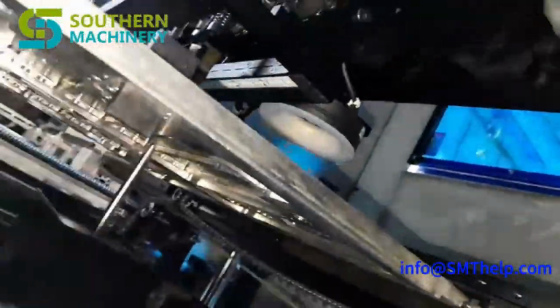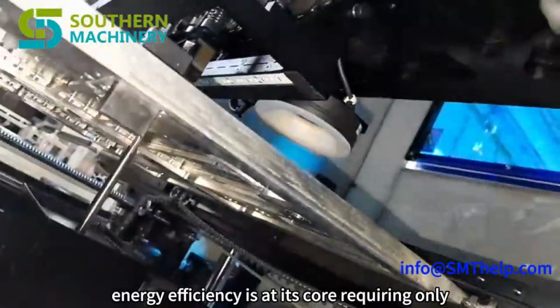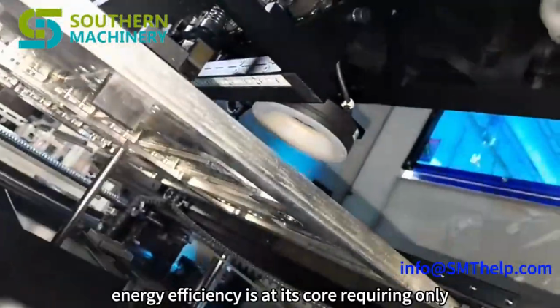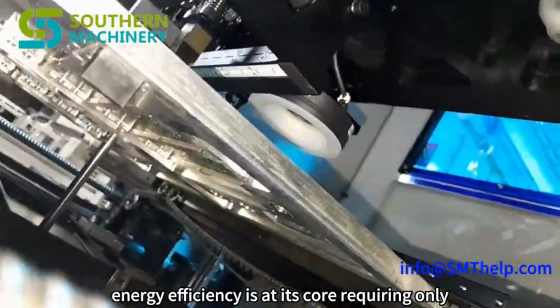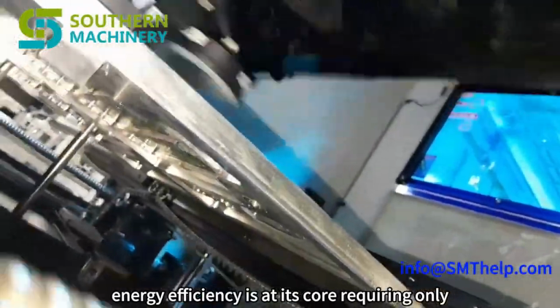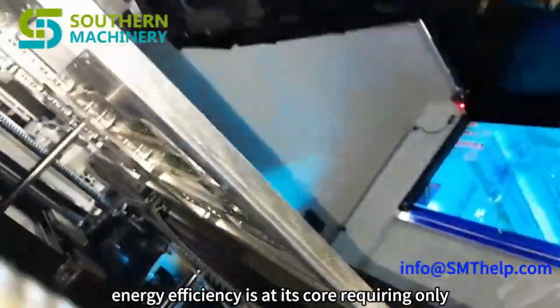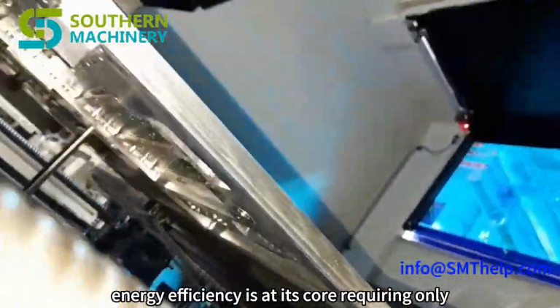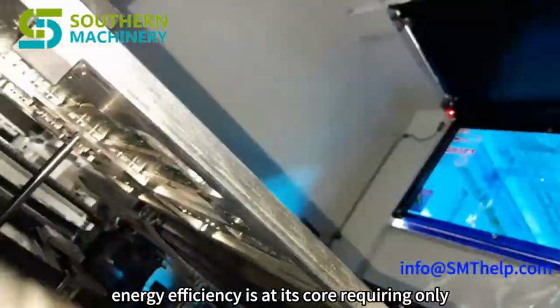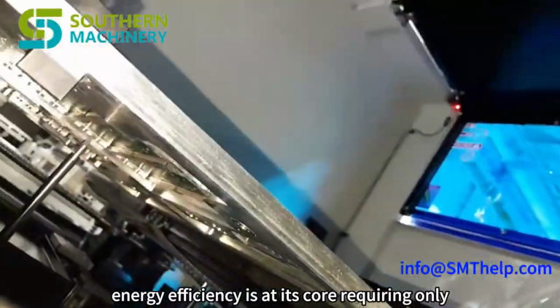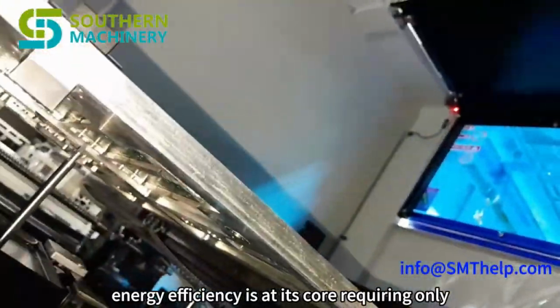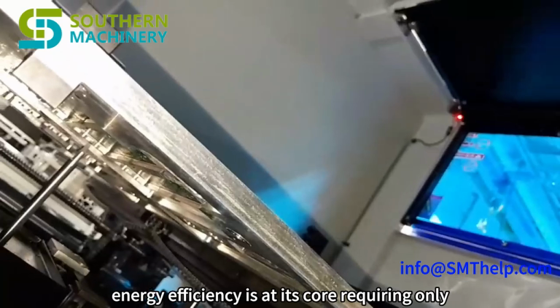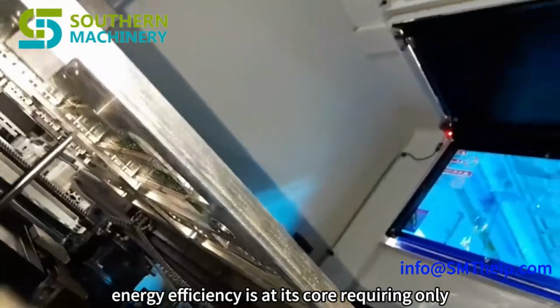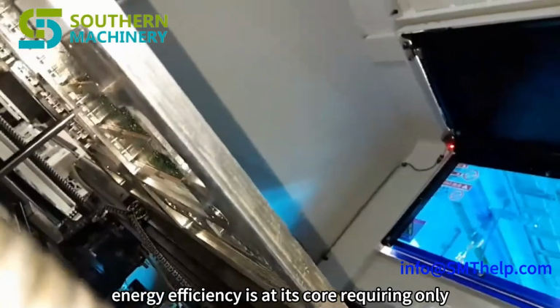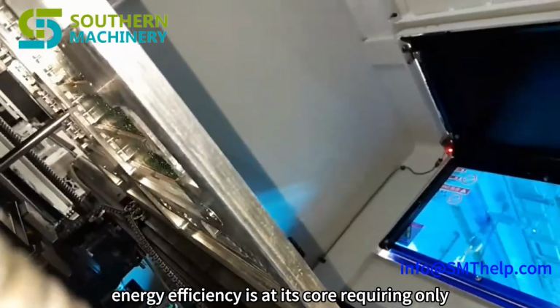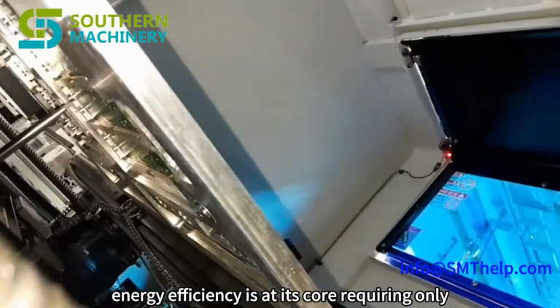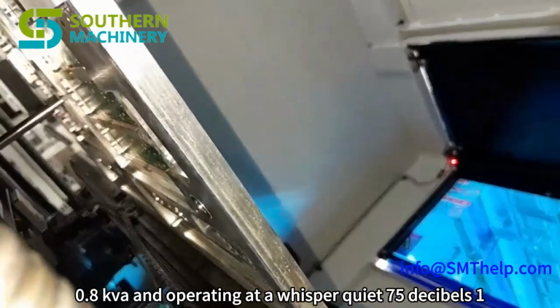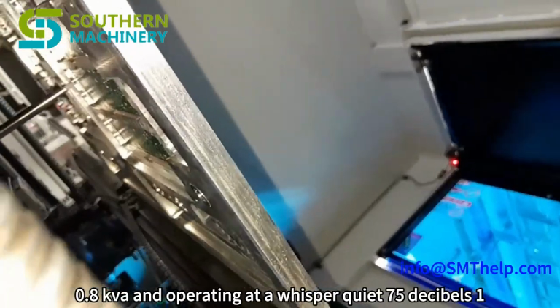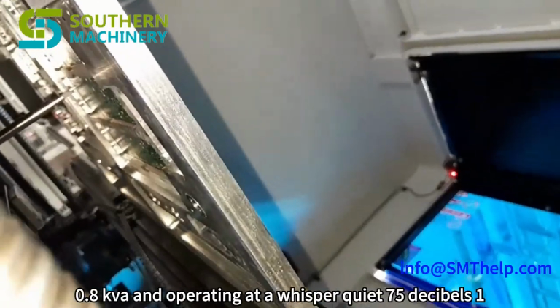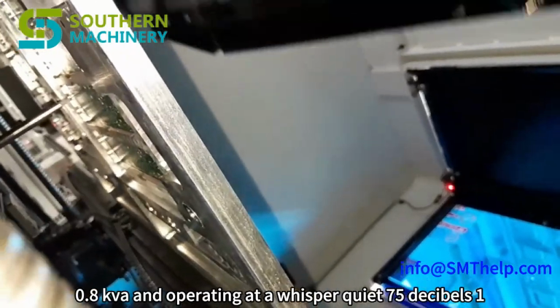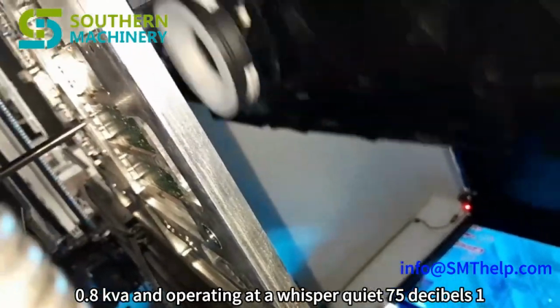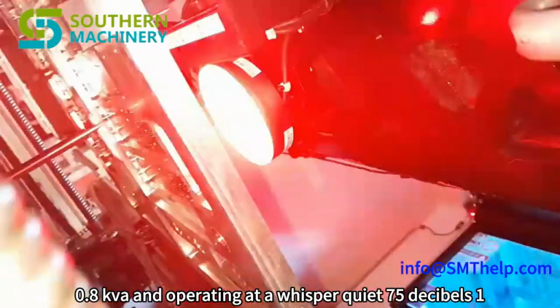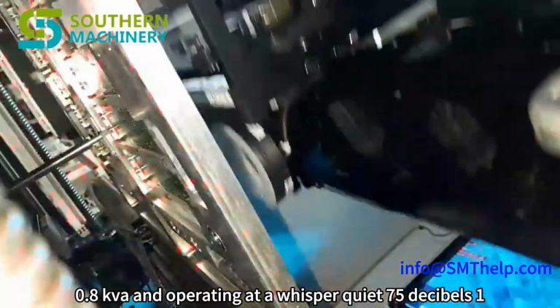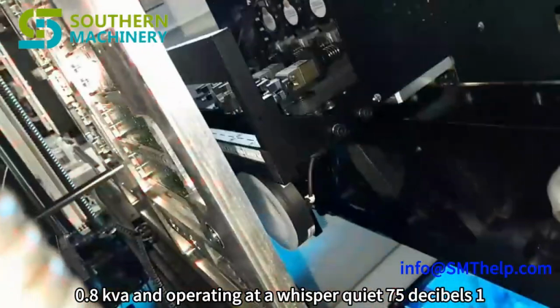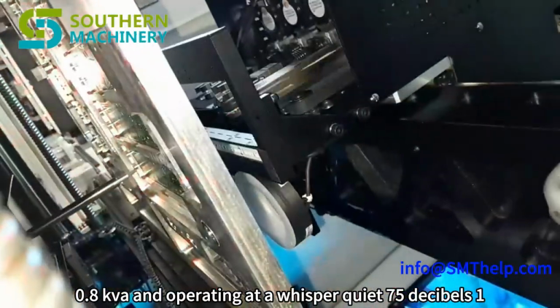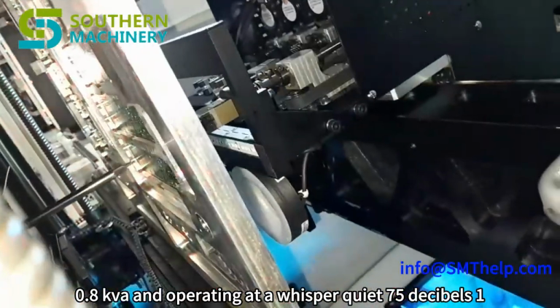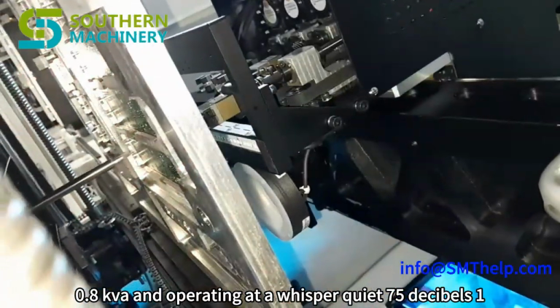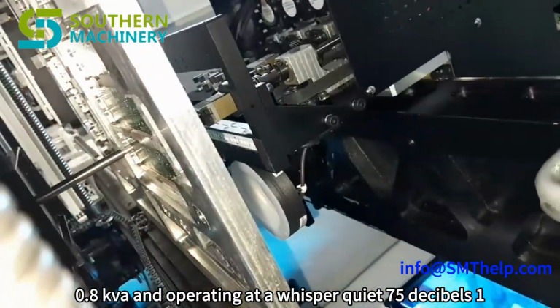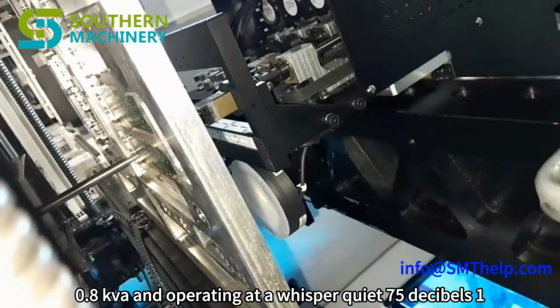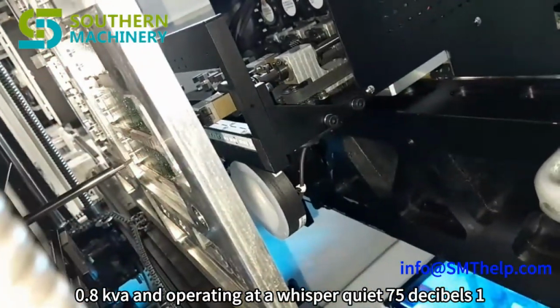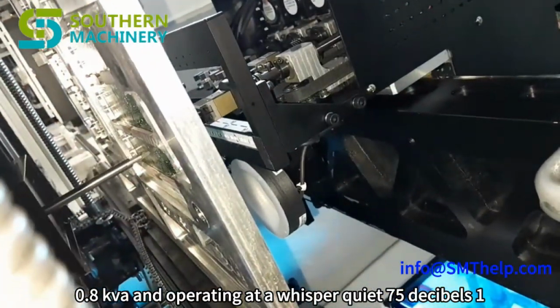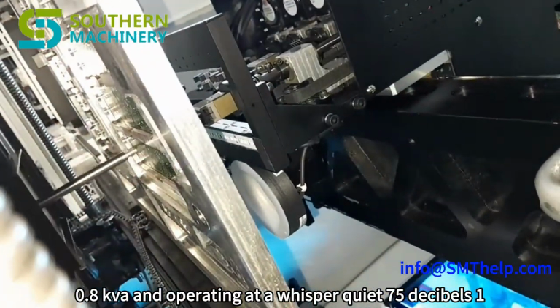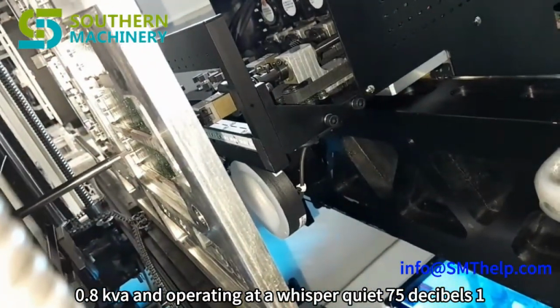Energy efficiency is at its core, requiring only 0.8 kVA and operating at a whisper-quiet 75 dB.